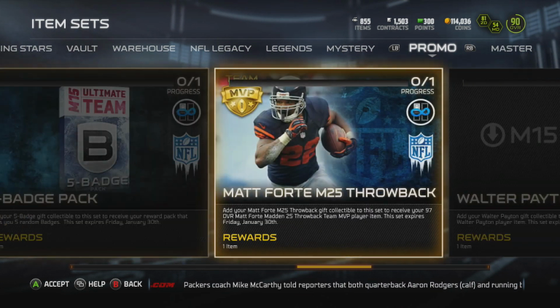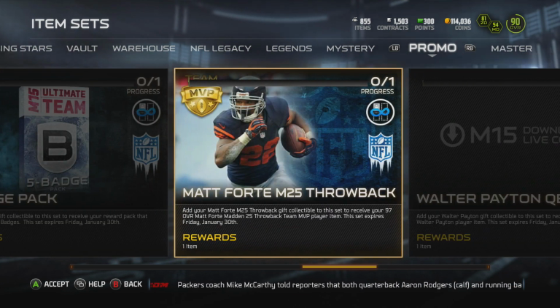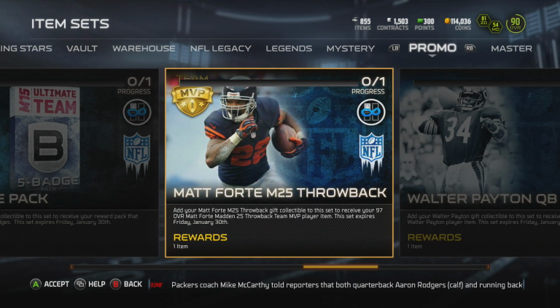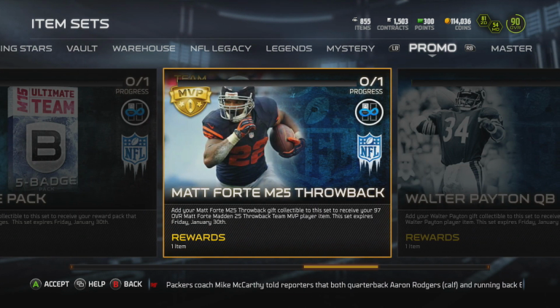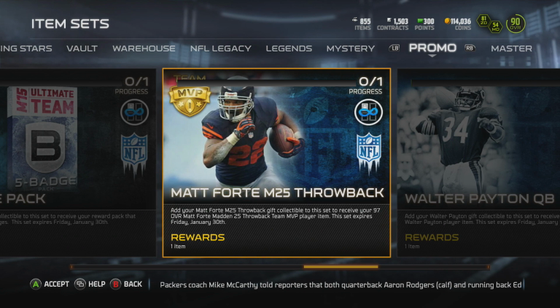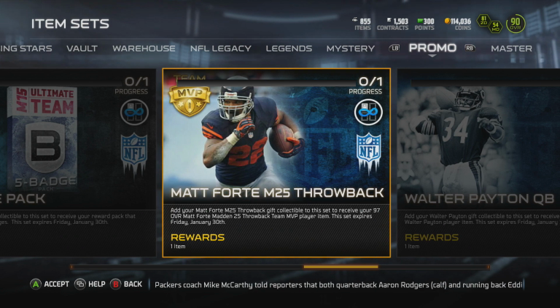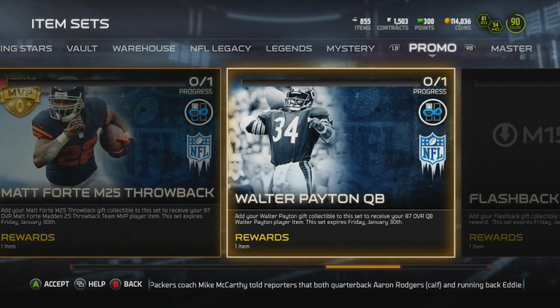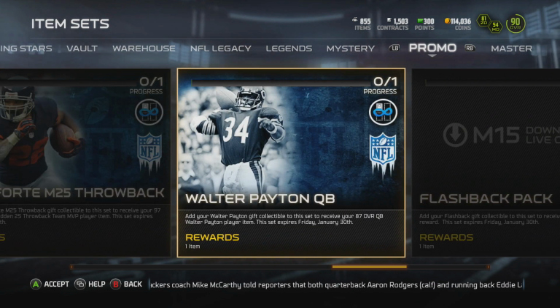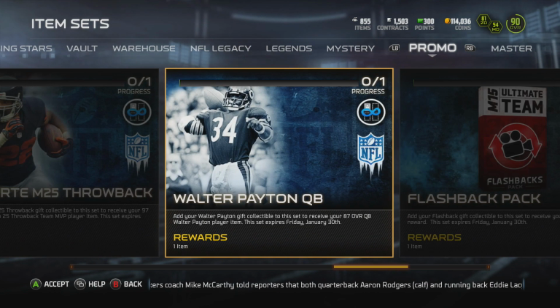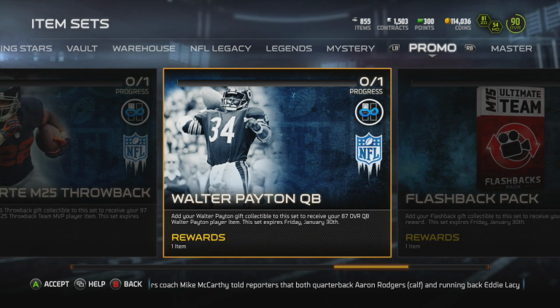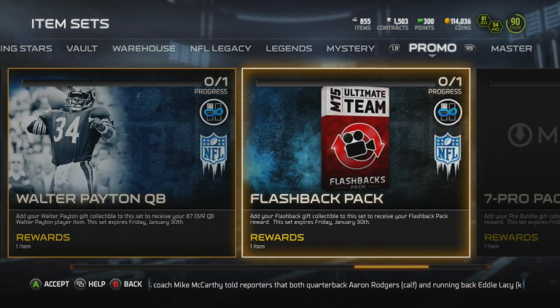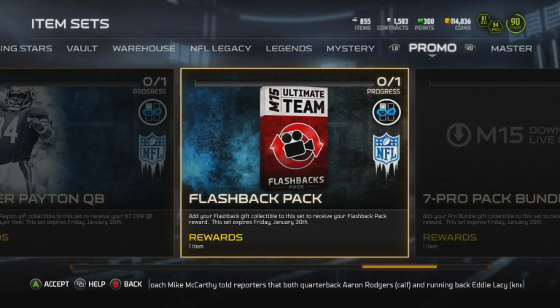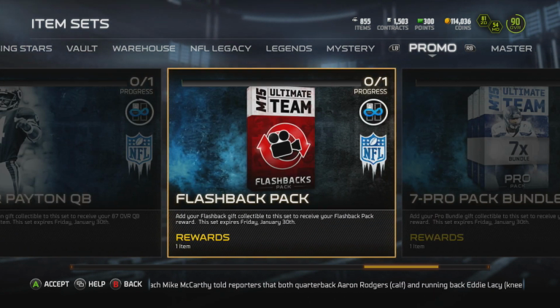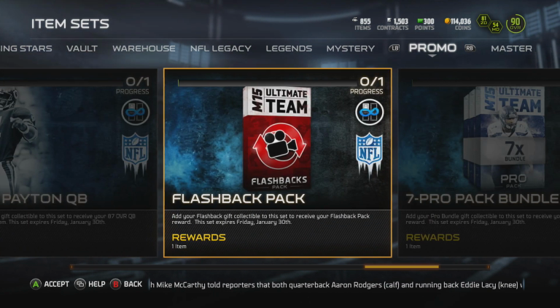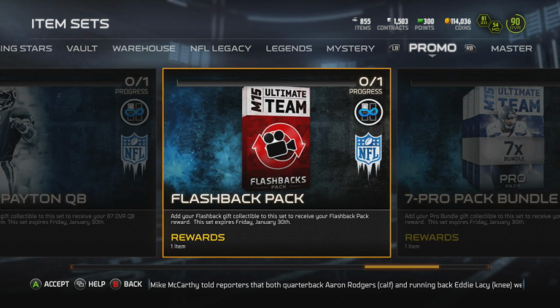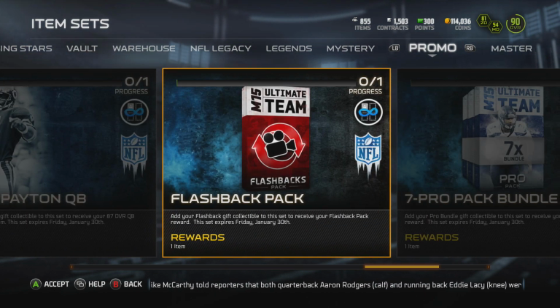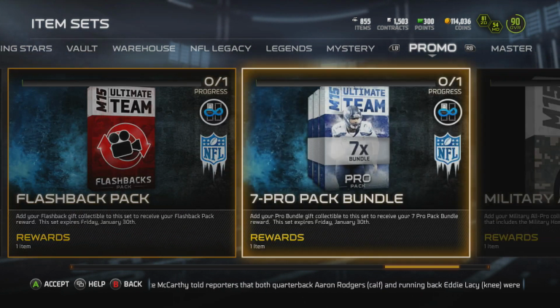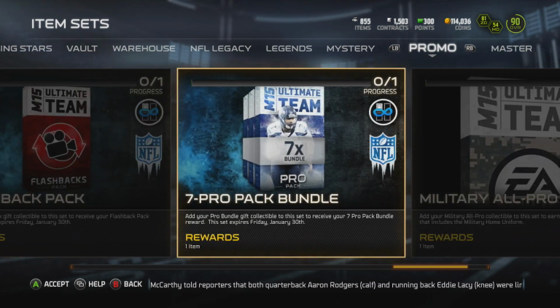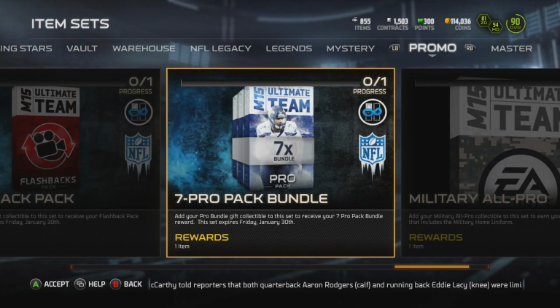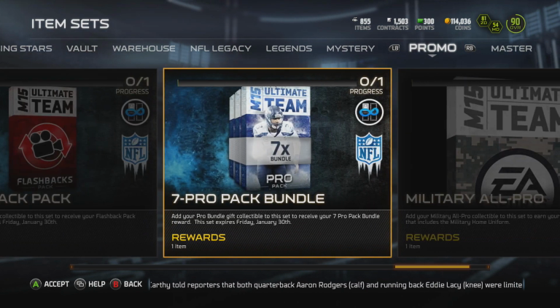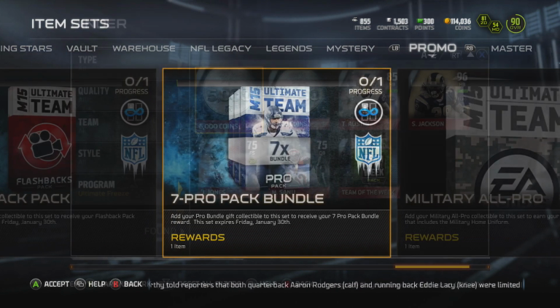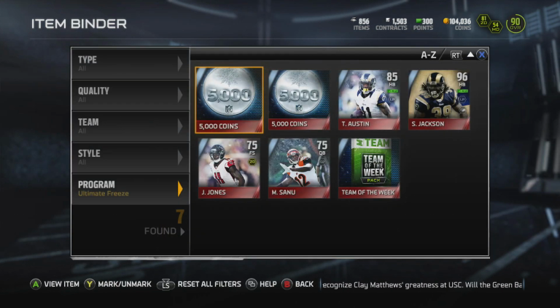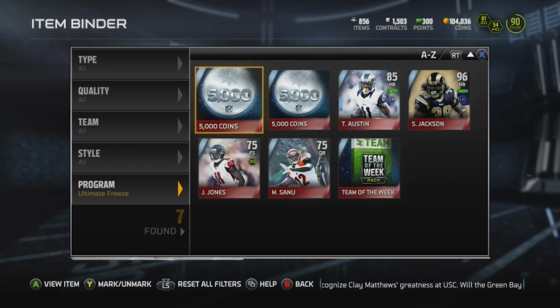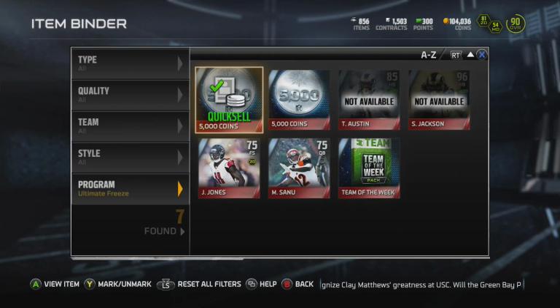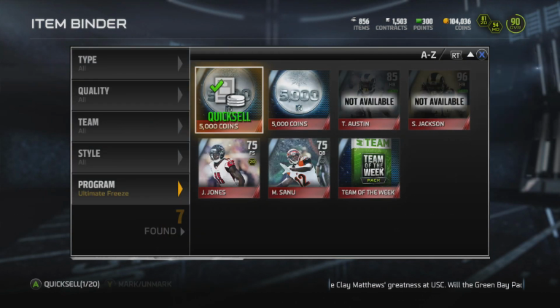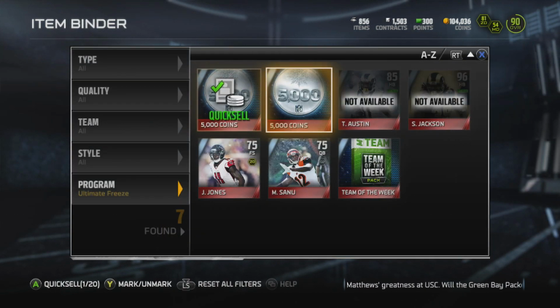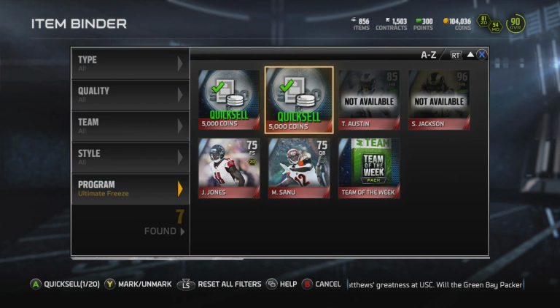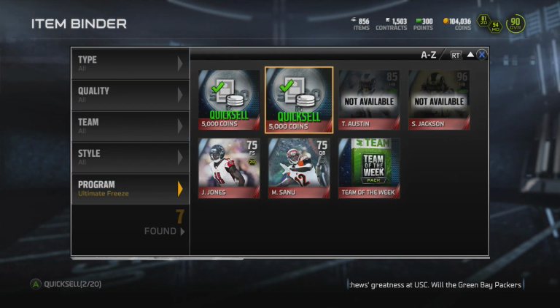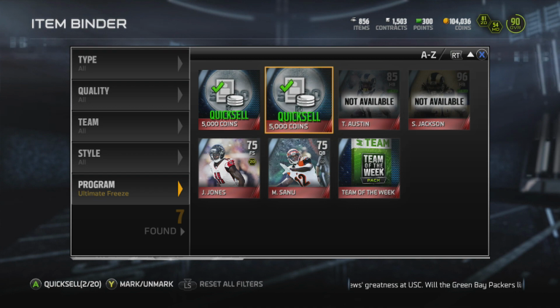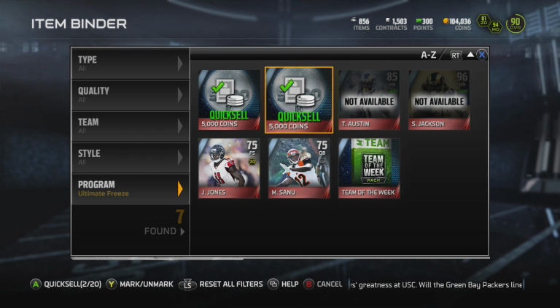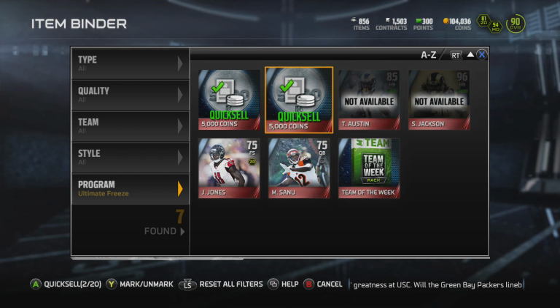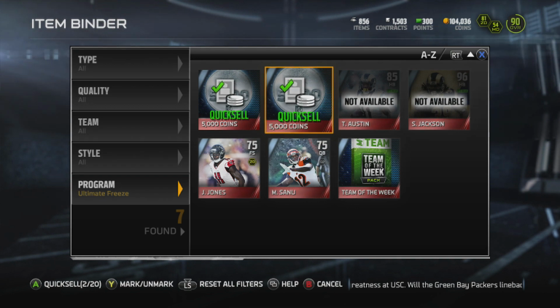Yesterday, we had a throwback Matt Forte, a quarterback Walter Payton, a flashback pack, and a 7 Pro Pack bundle.